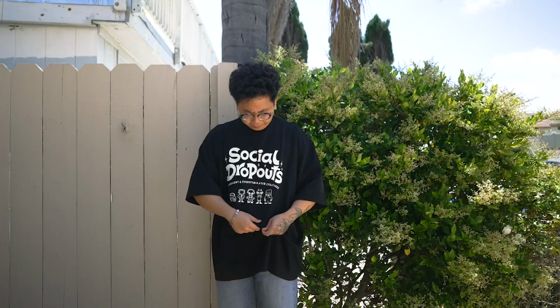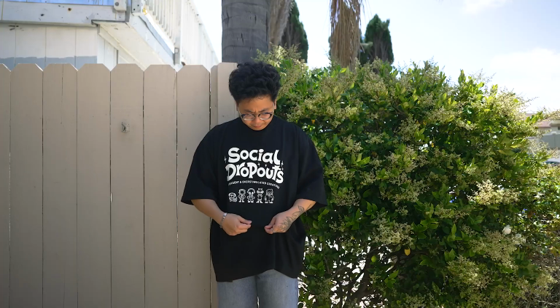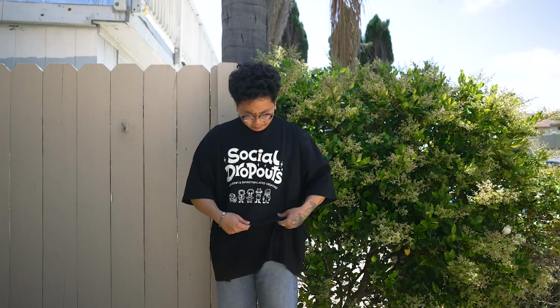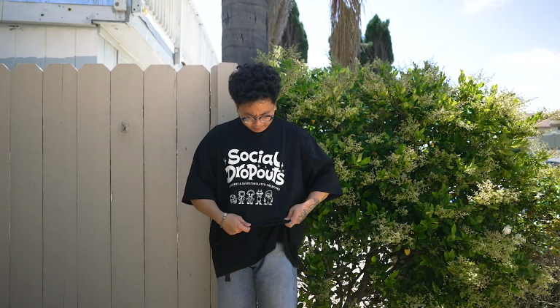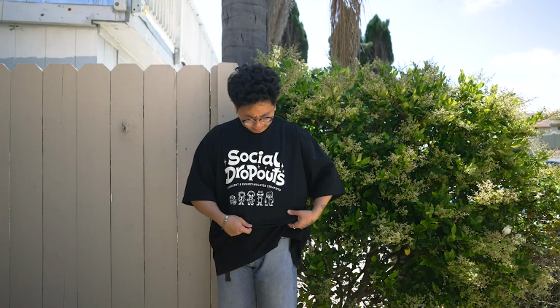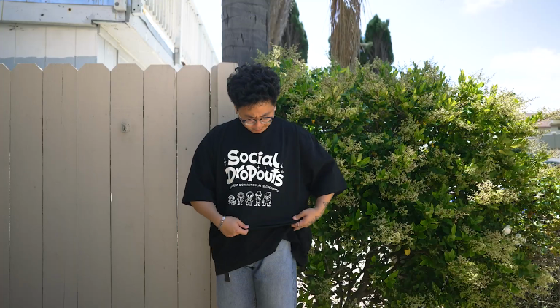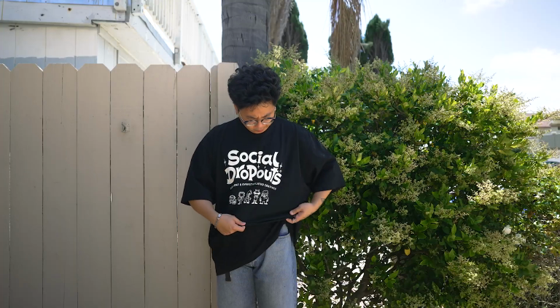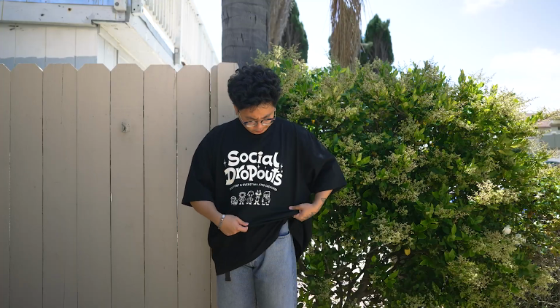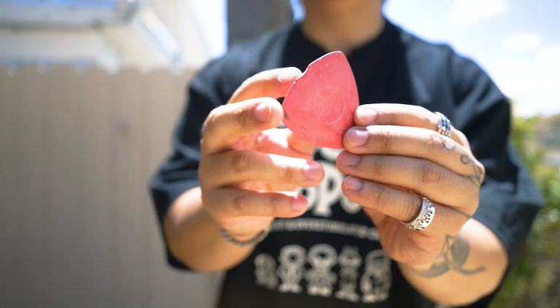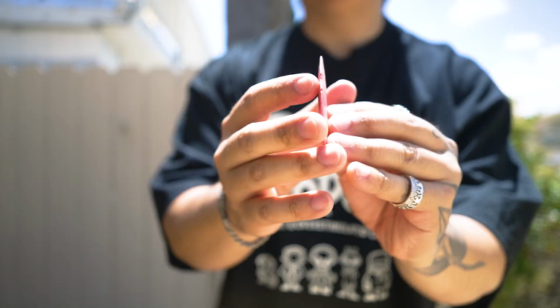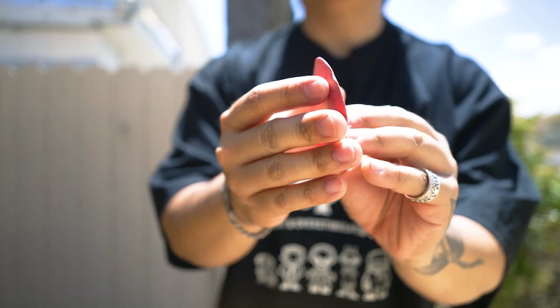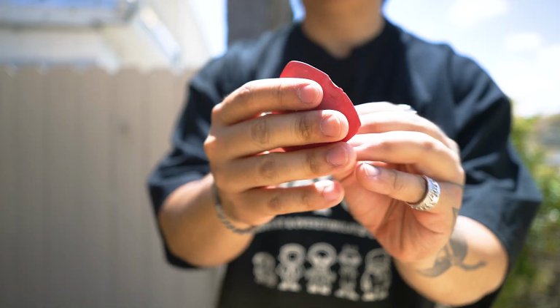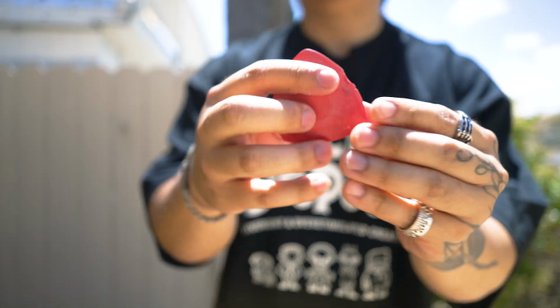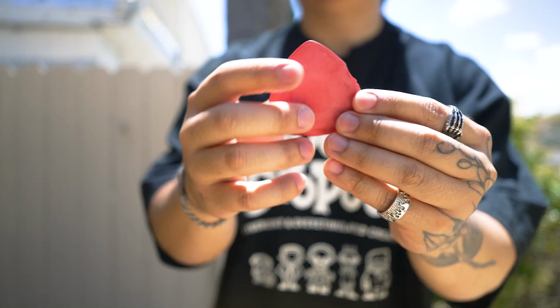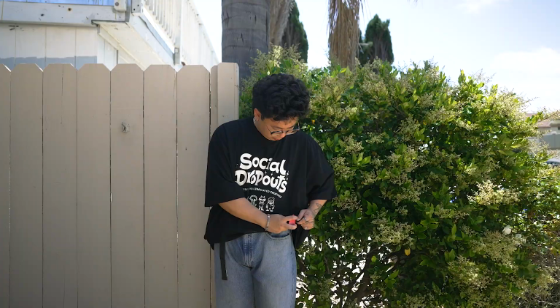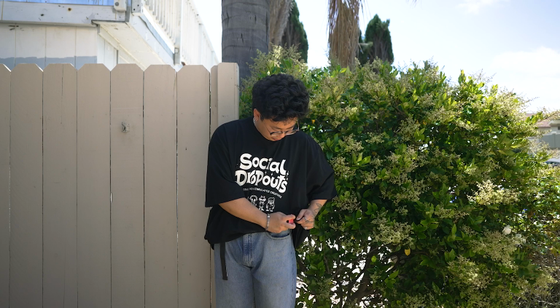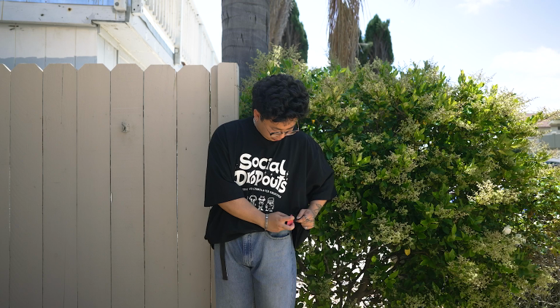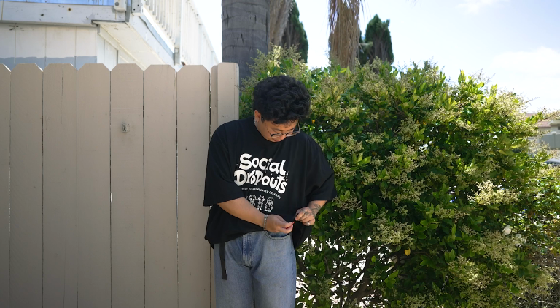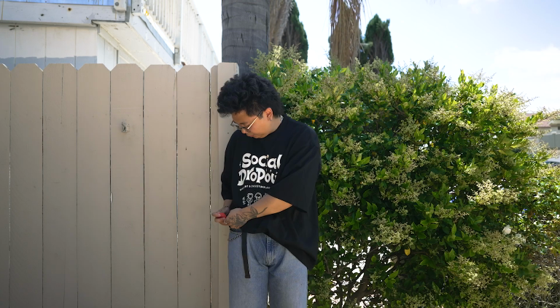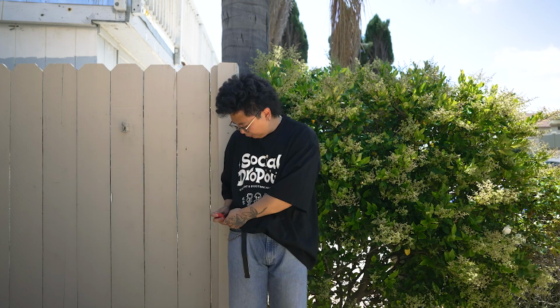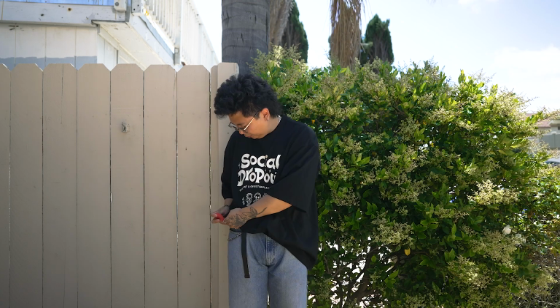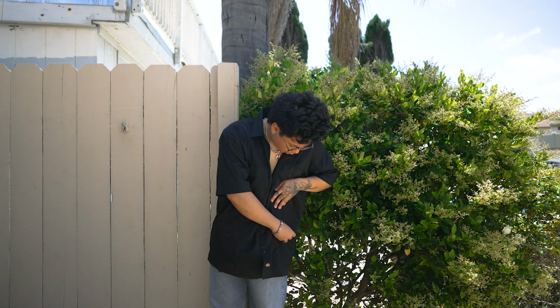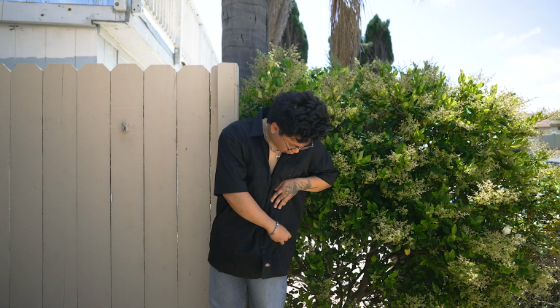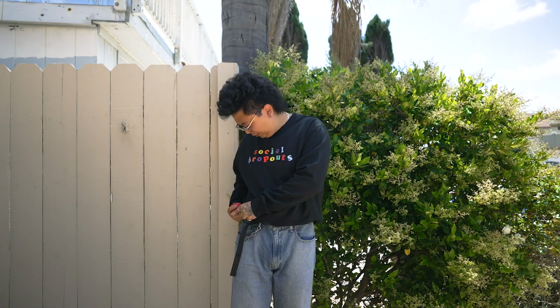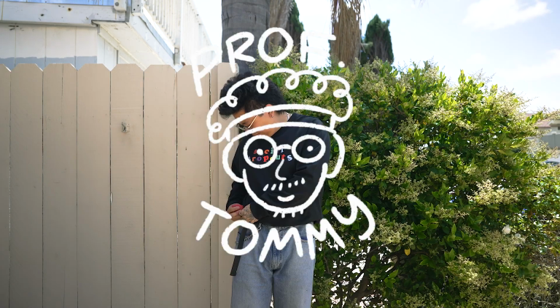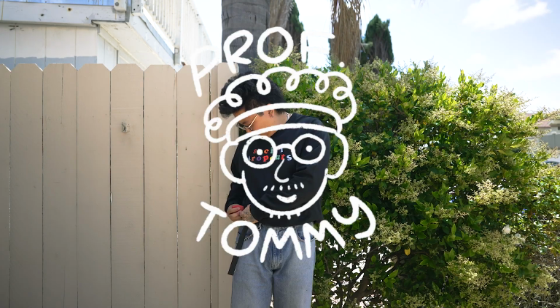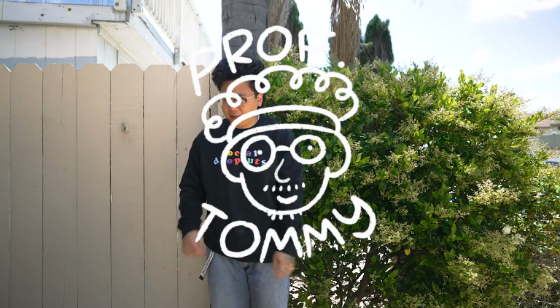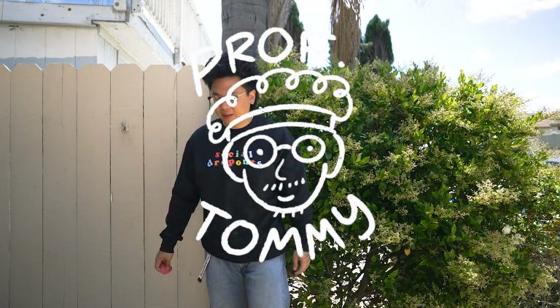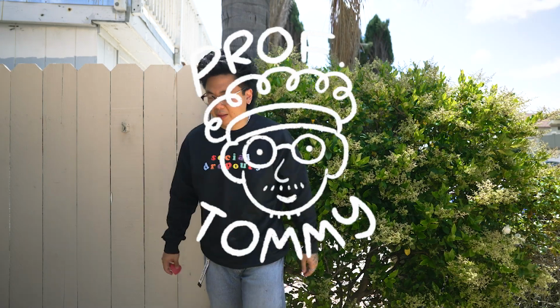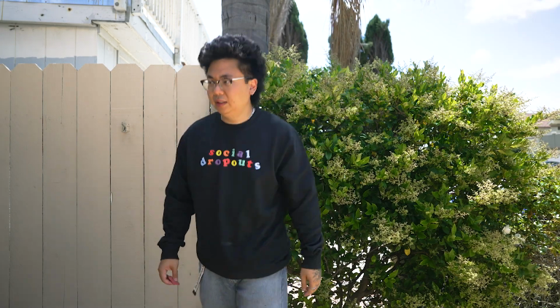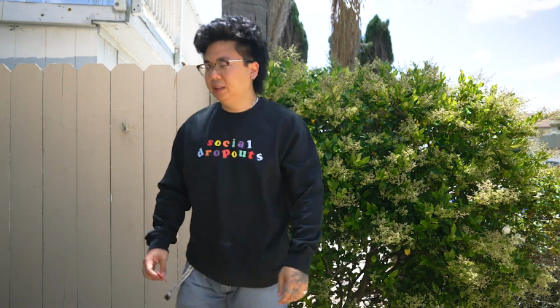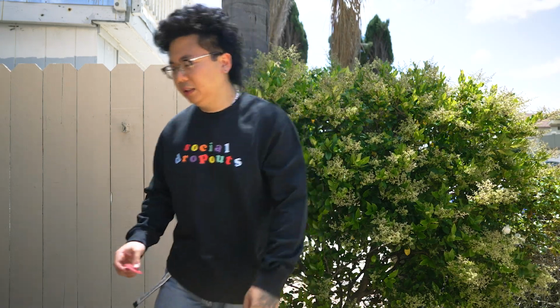So to get started, I put on the shirts and mark where I'm going to cut with sewing chalk. Then I'm going to pass it over to Professor Tommy to show you all the rest.